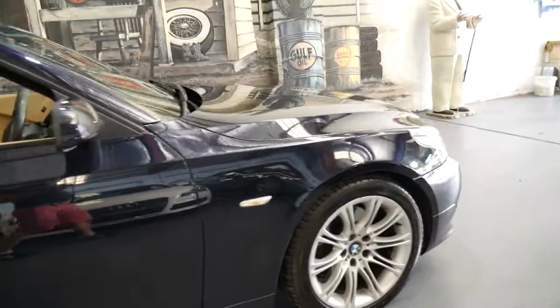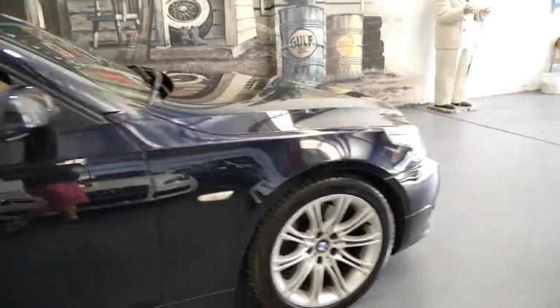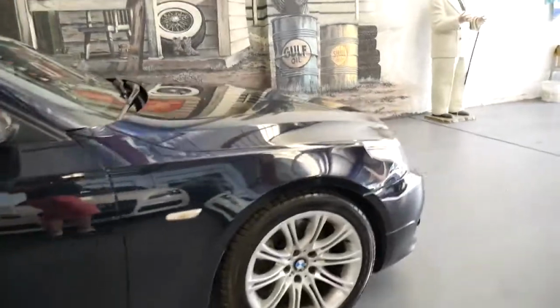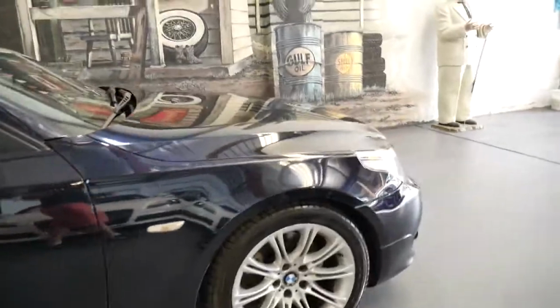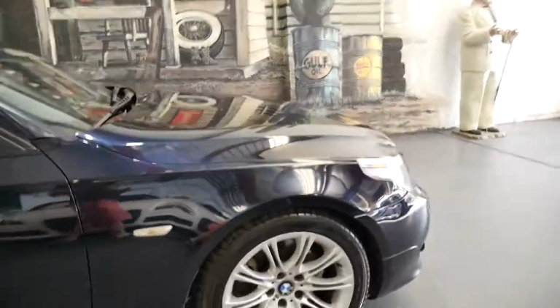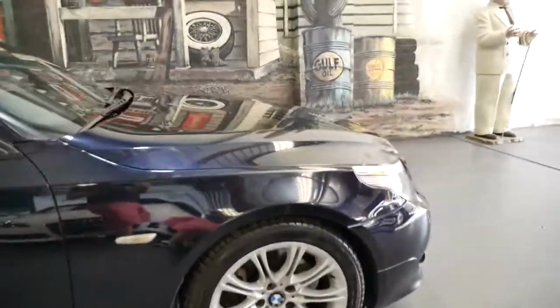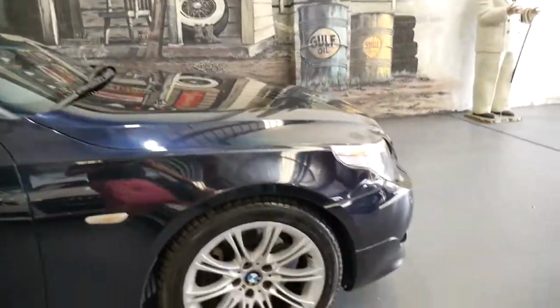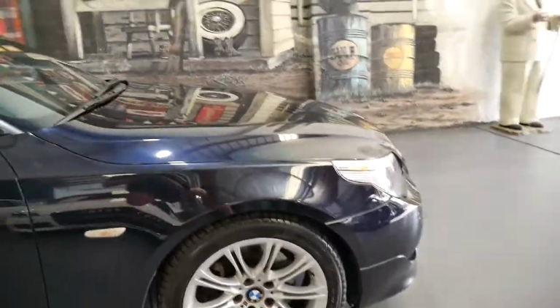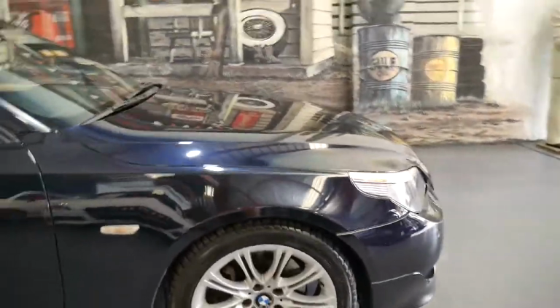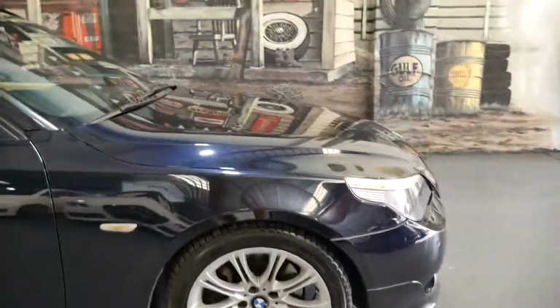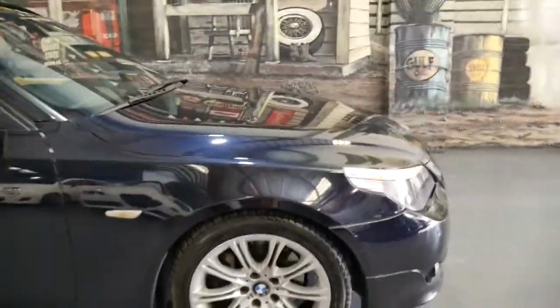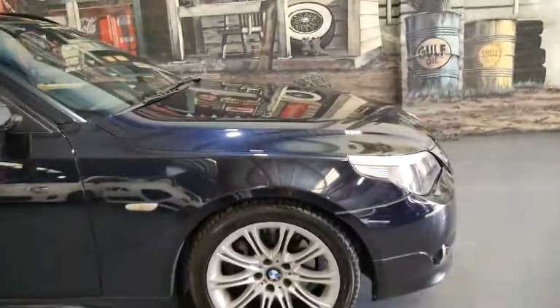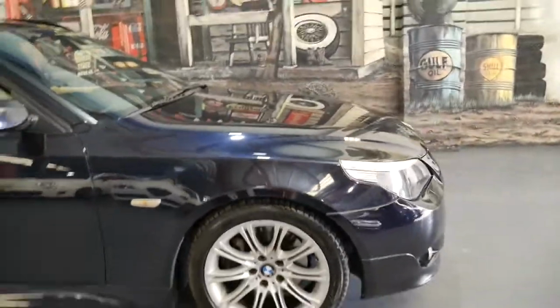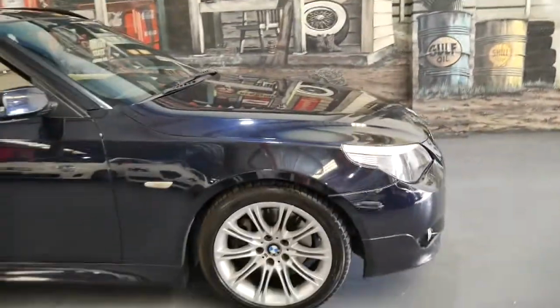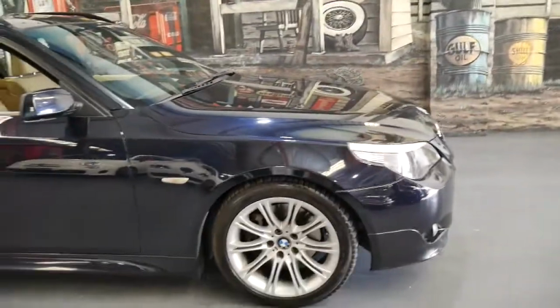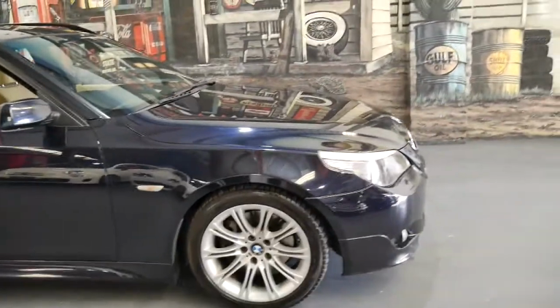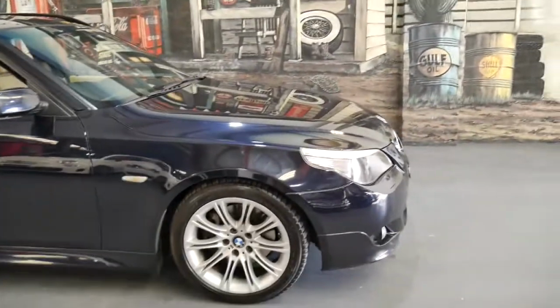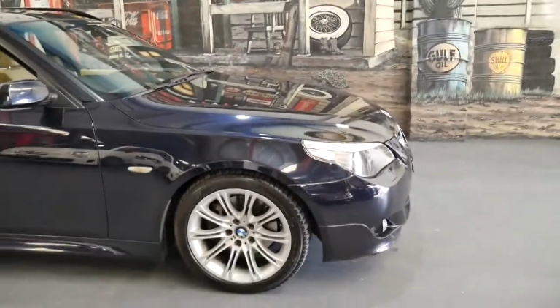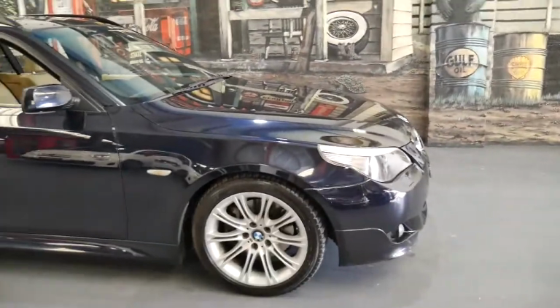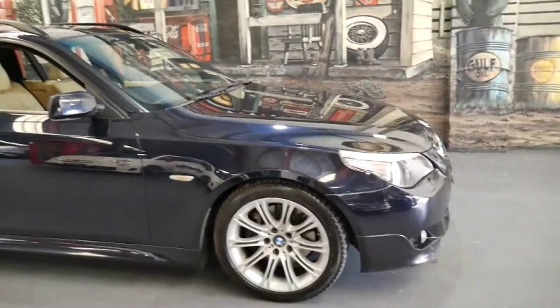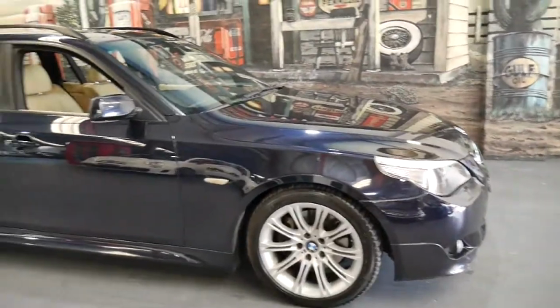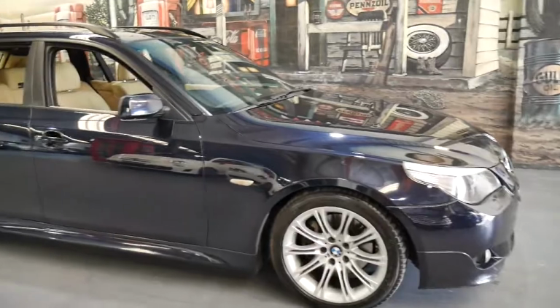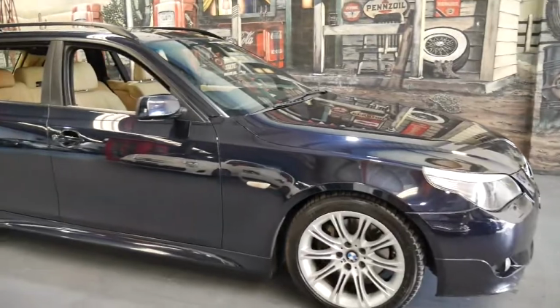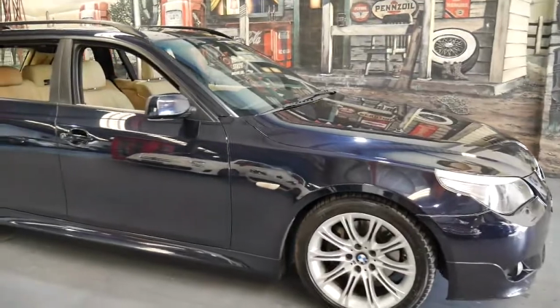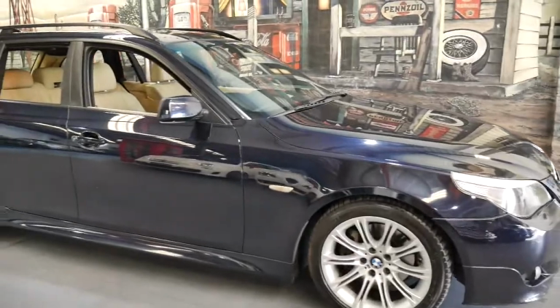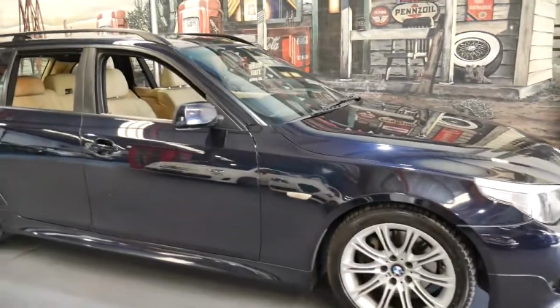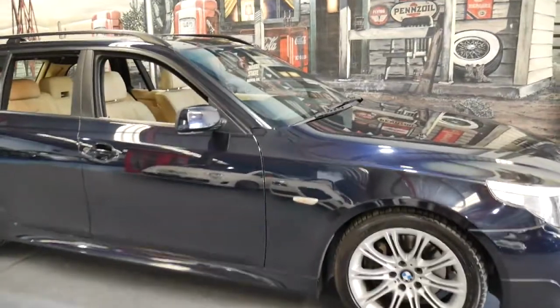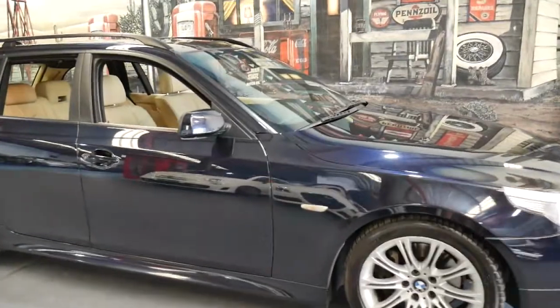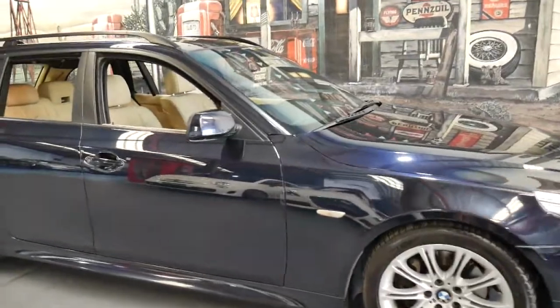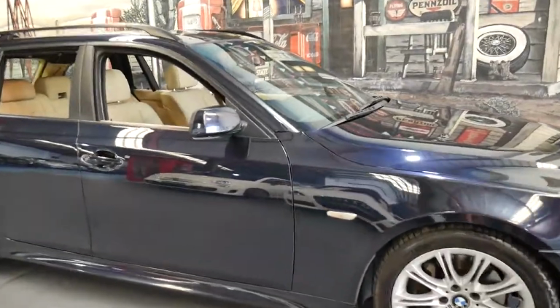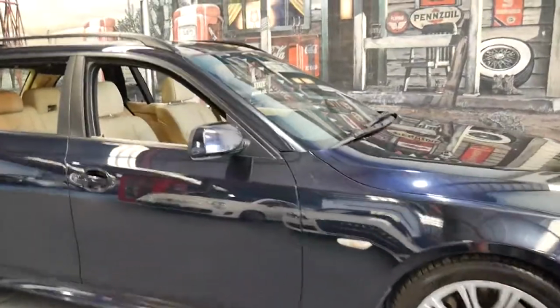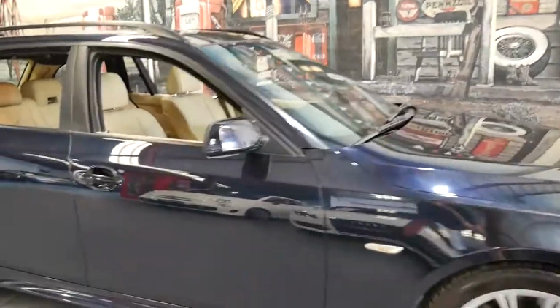It's also an M Sport and although it's called carbon black, it's actually a very dark blue — navy blue.